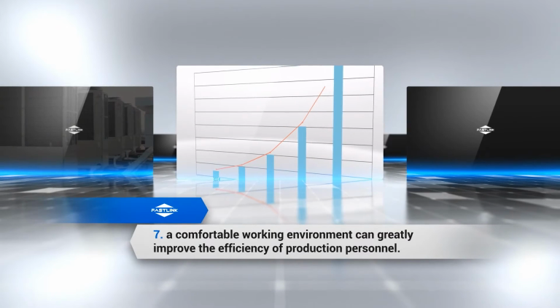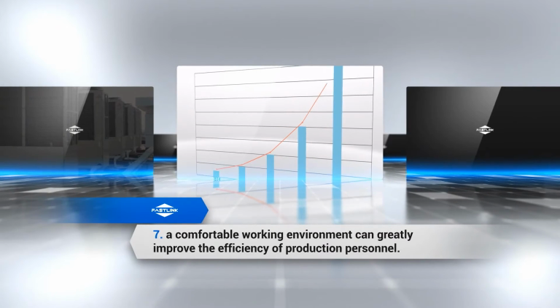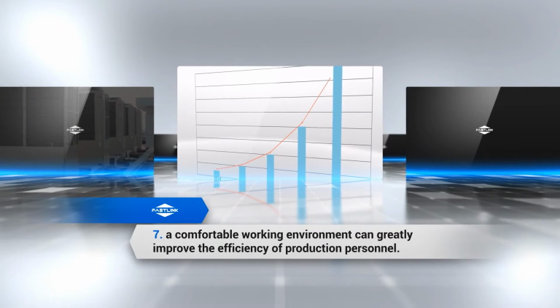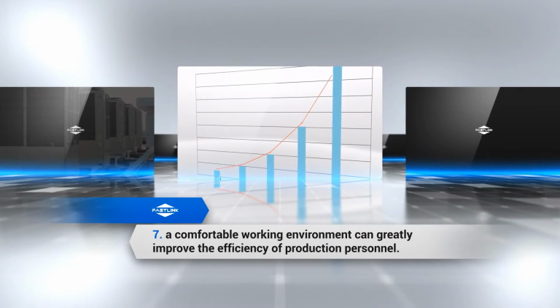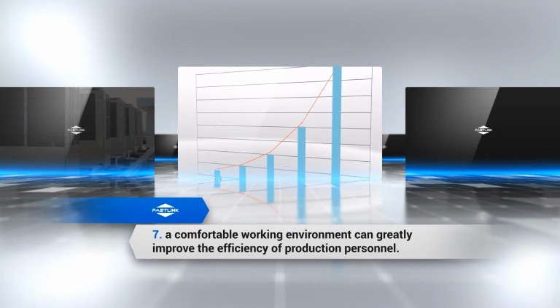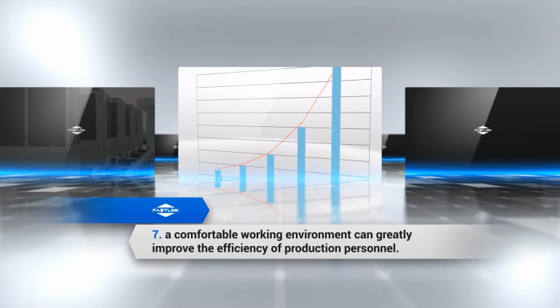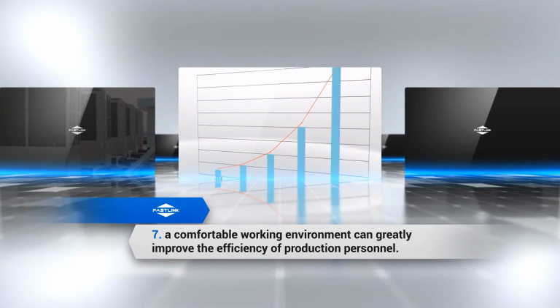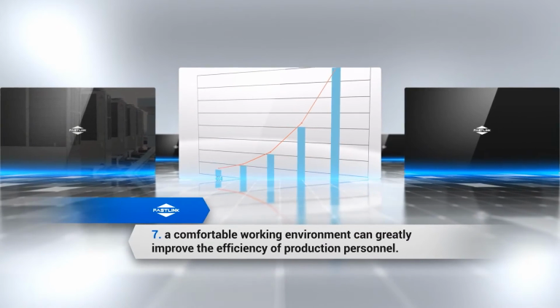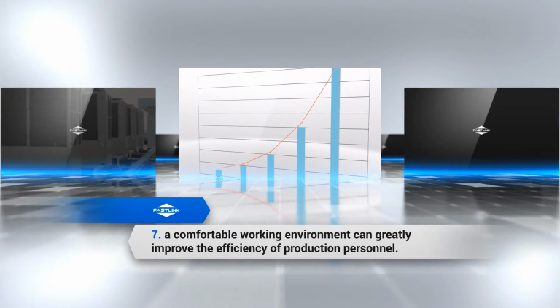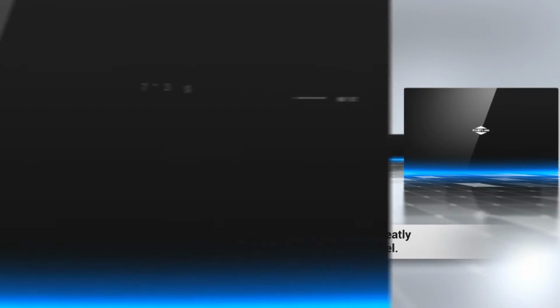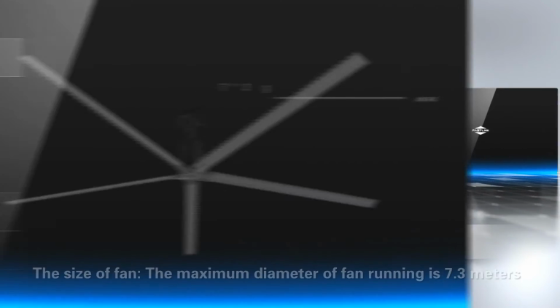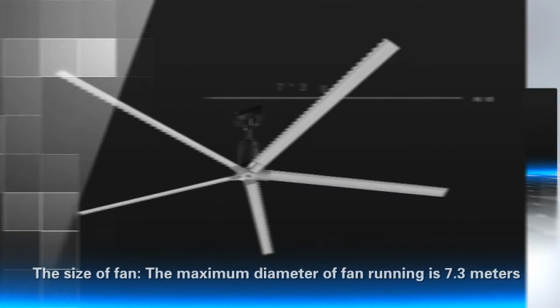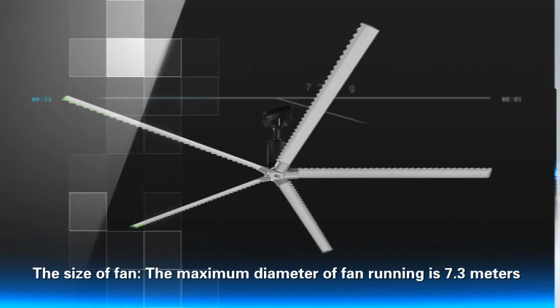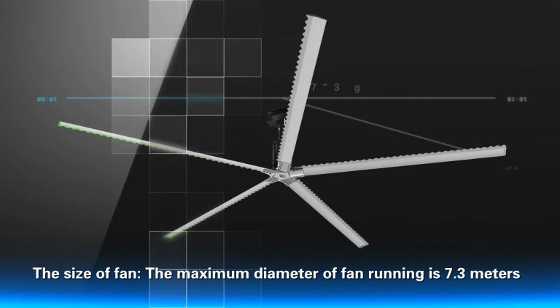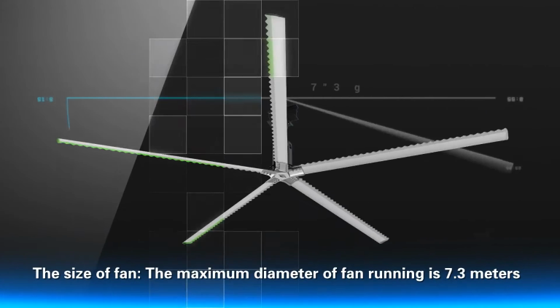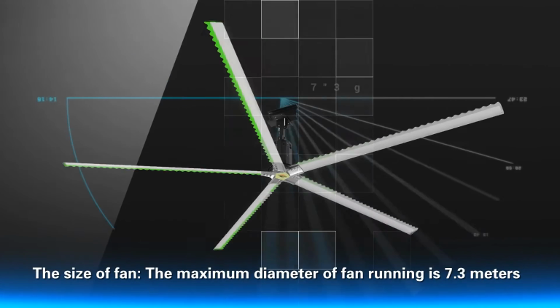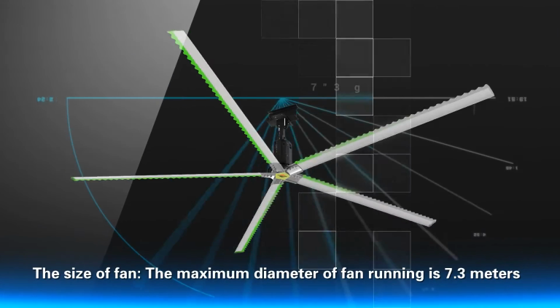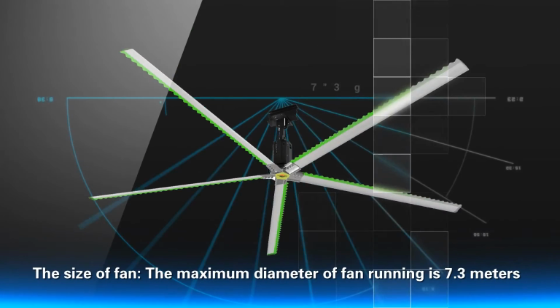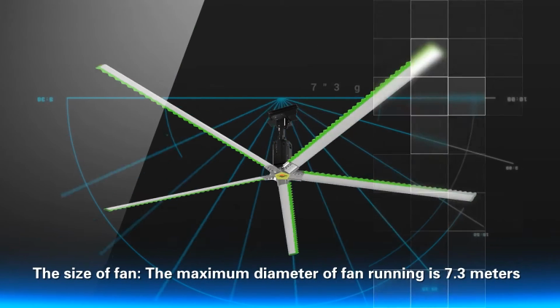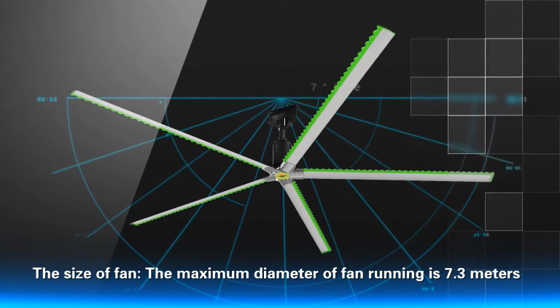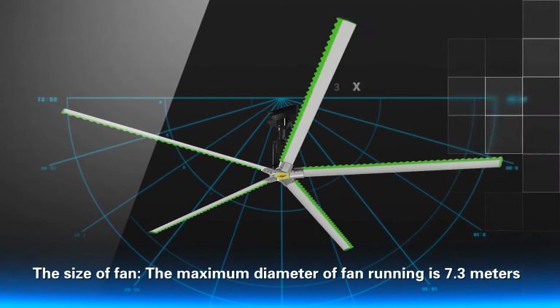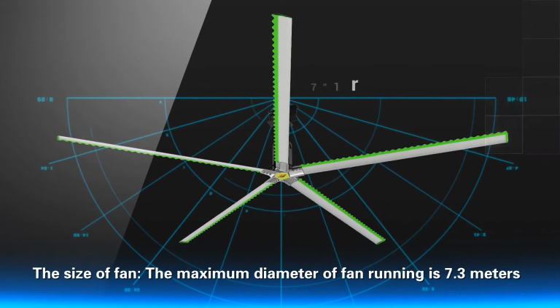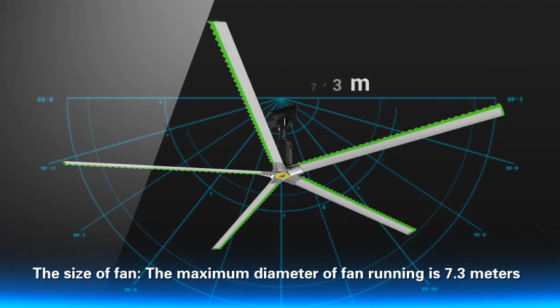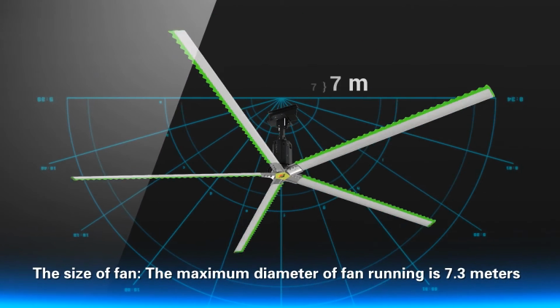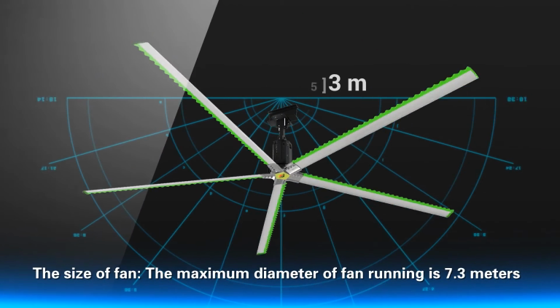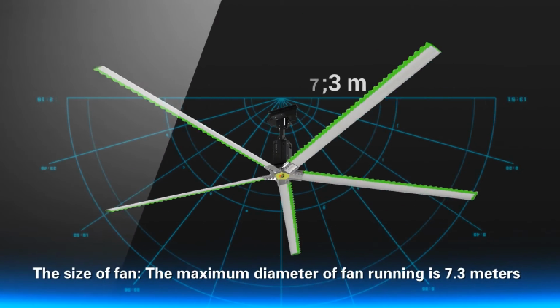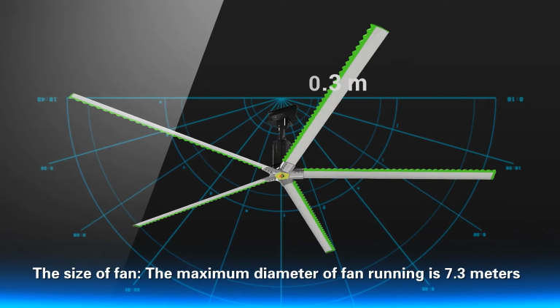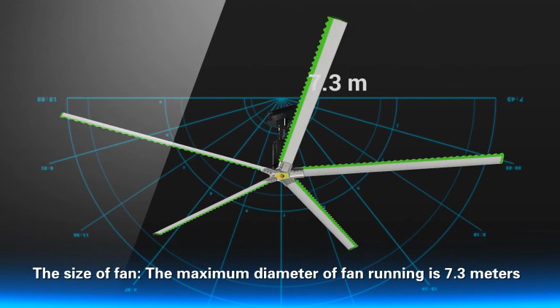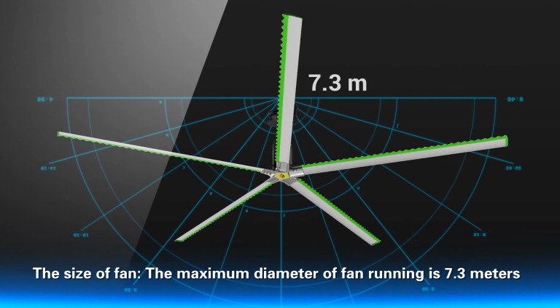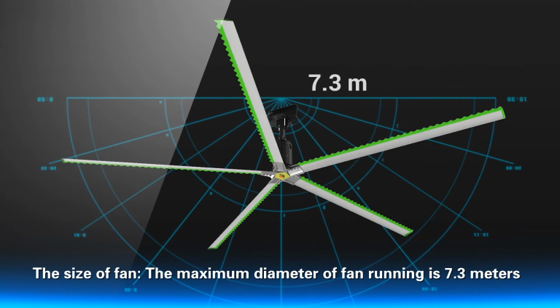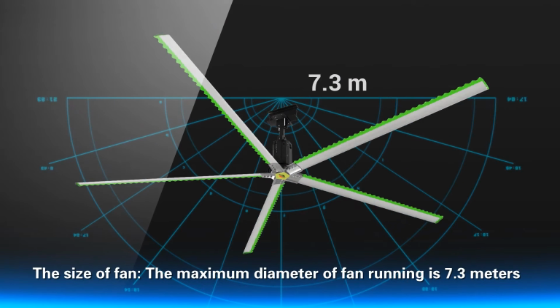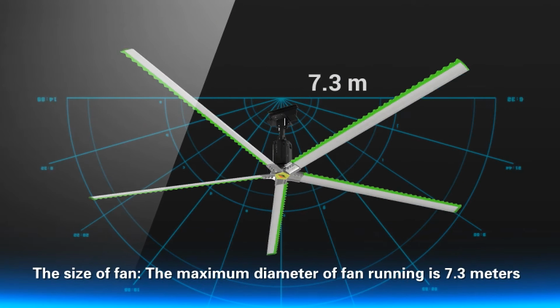The size of the fan: the maximum diameter of the fan running is 7.3 meters.